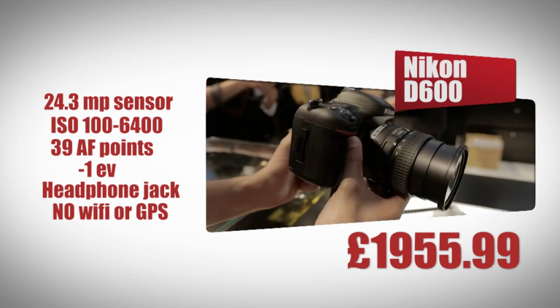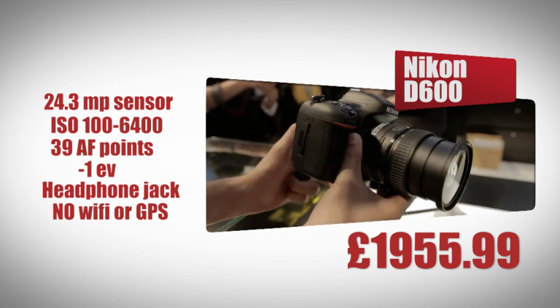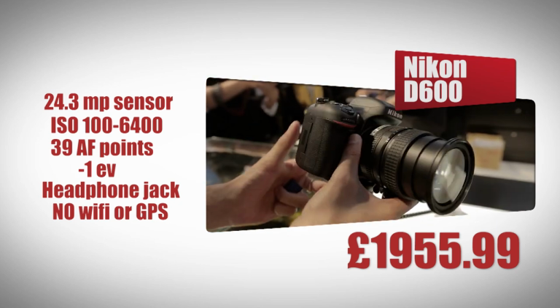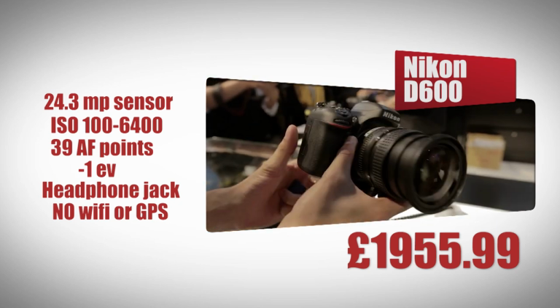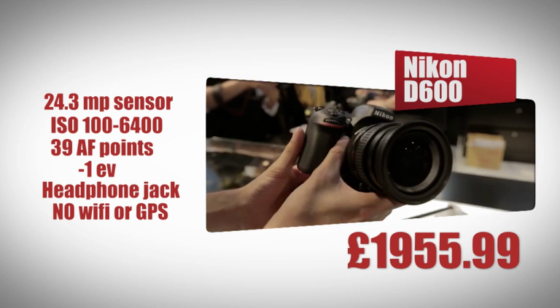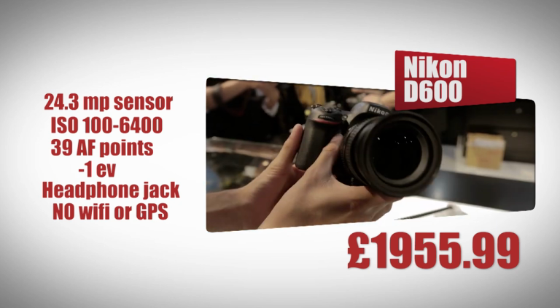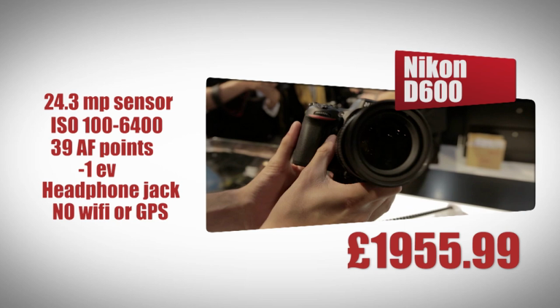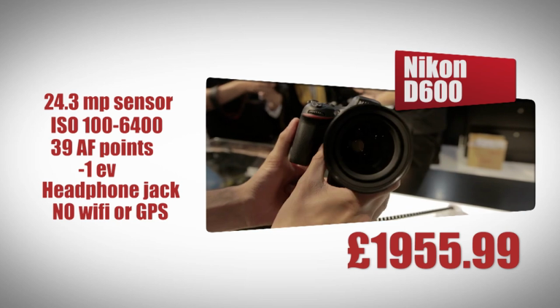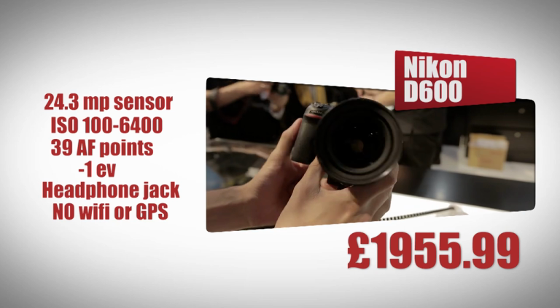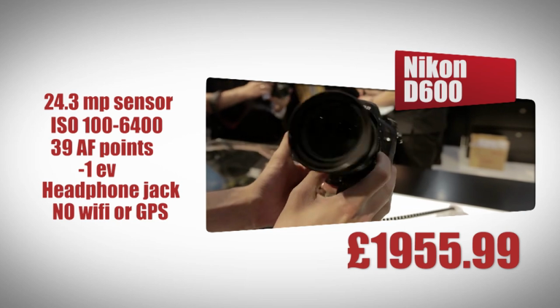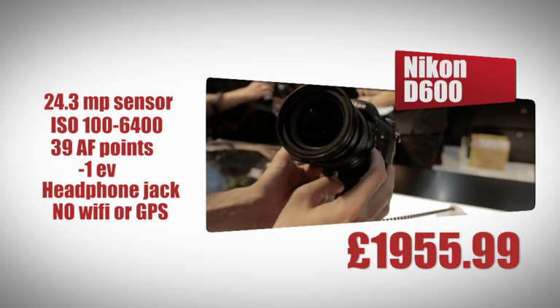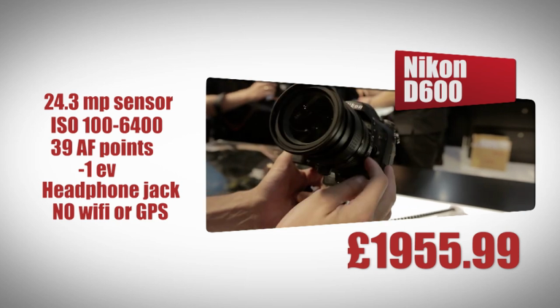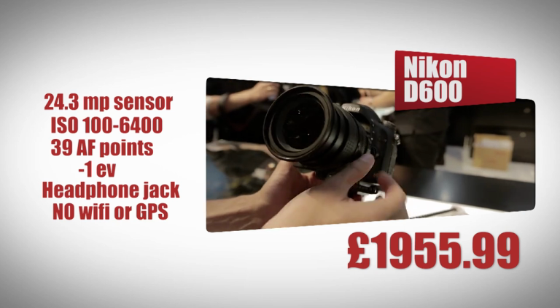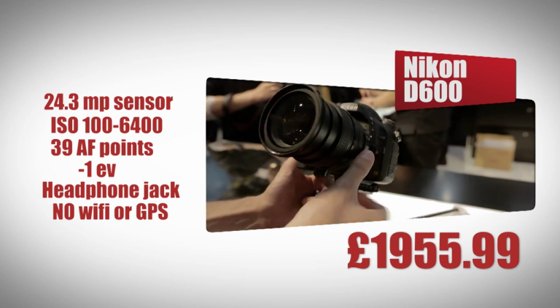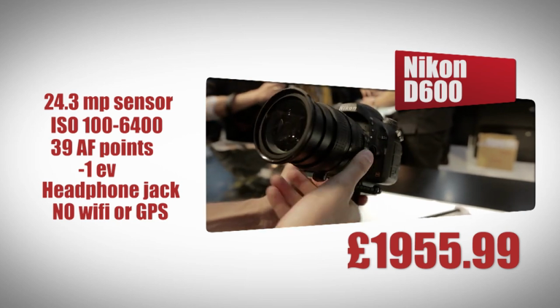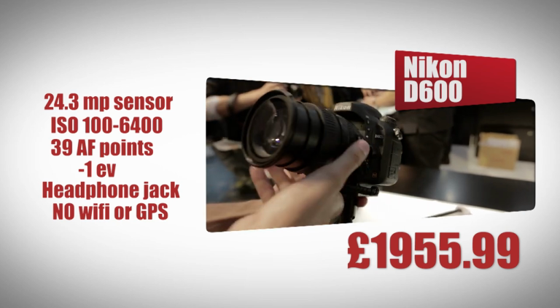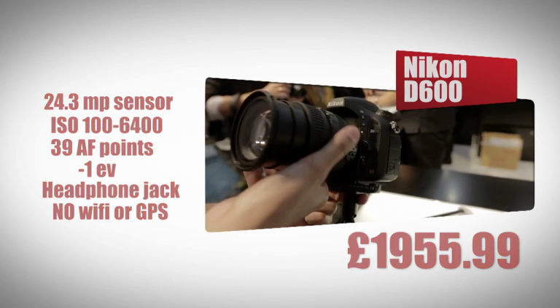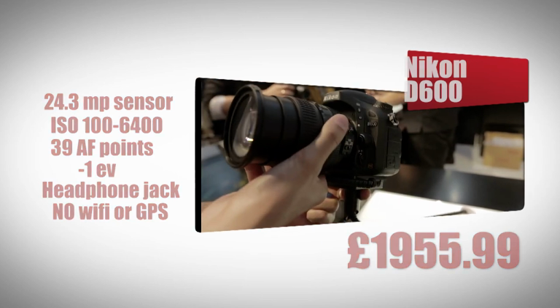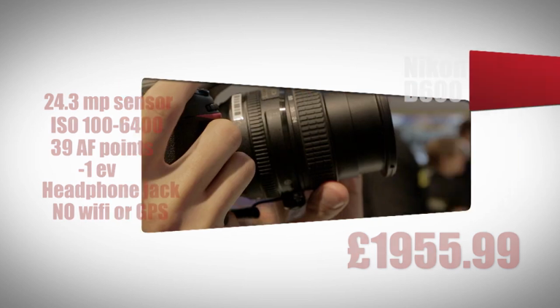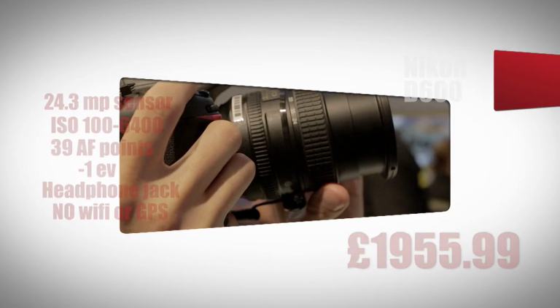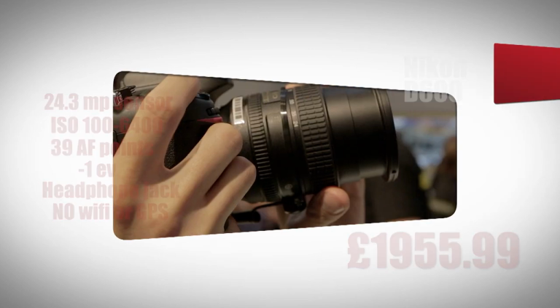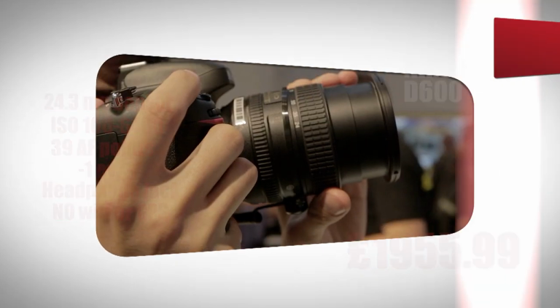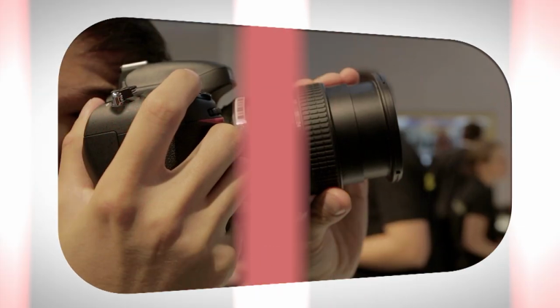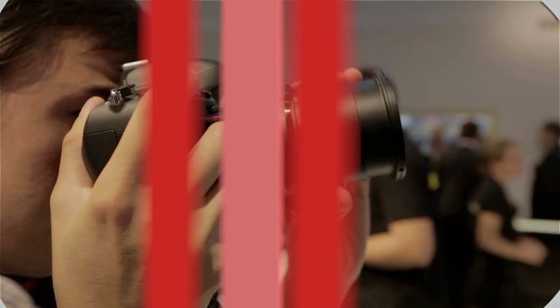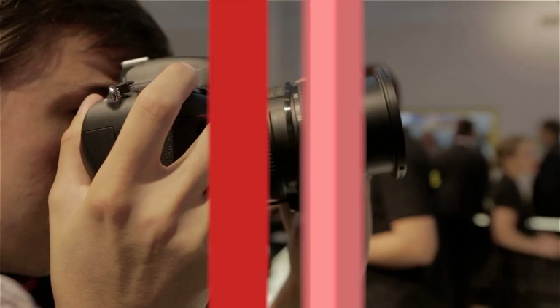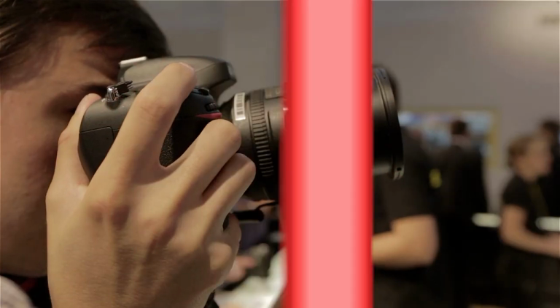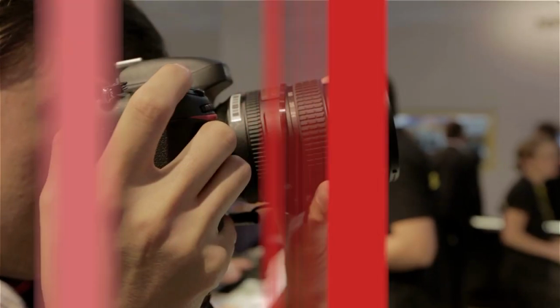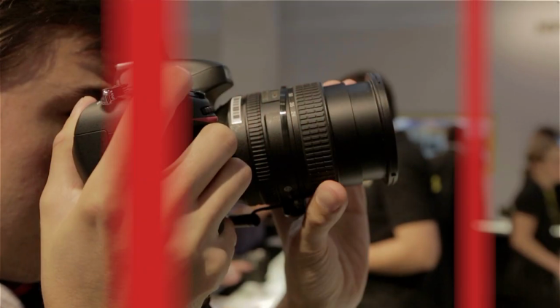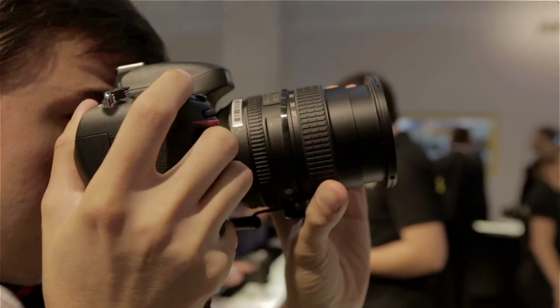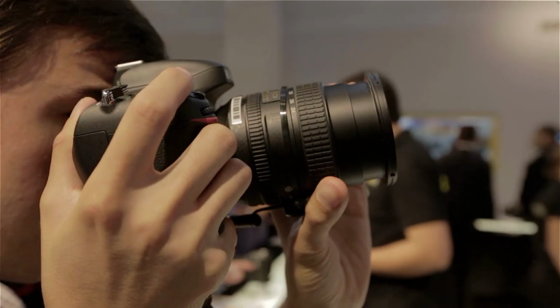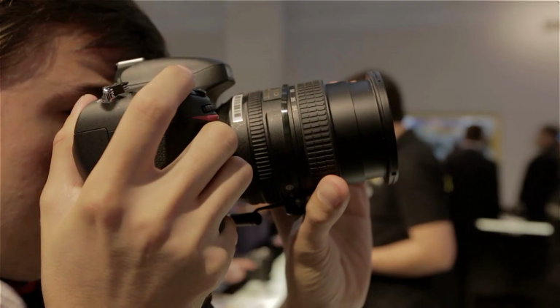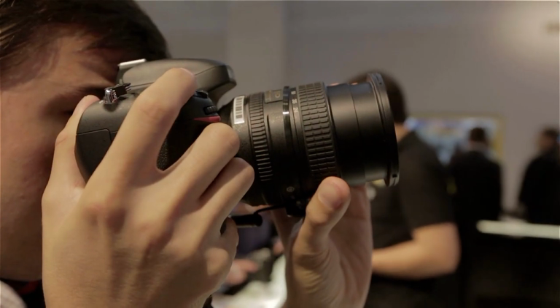The D600 will cost £1955.99 for the body only.